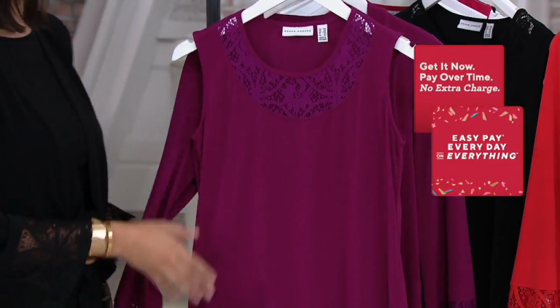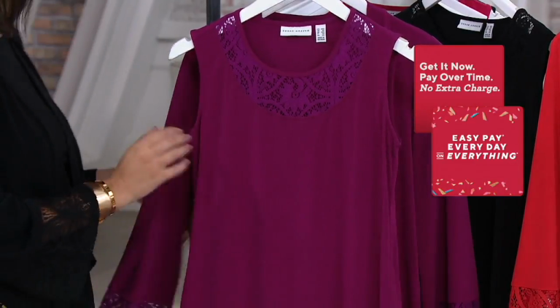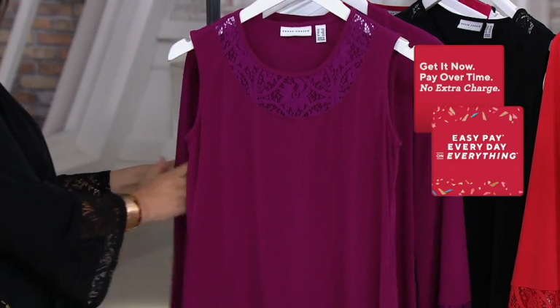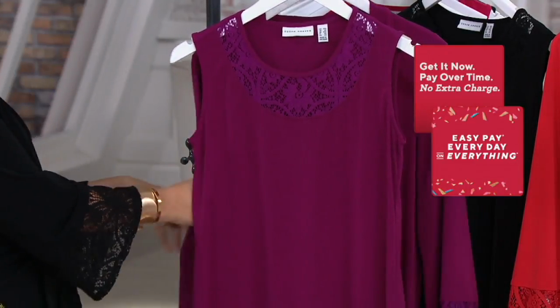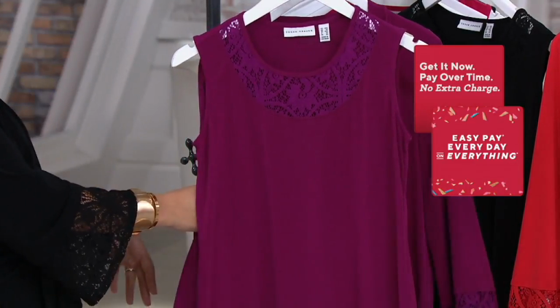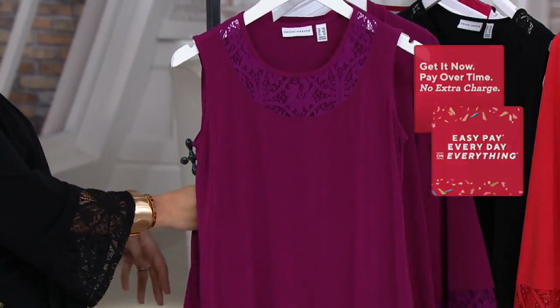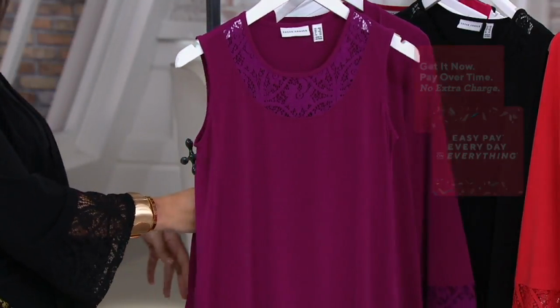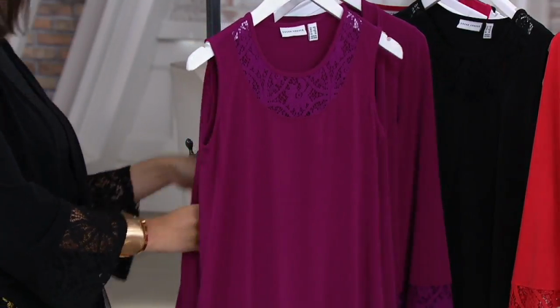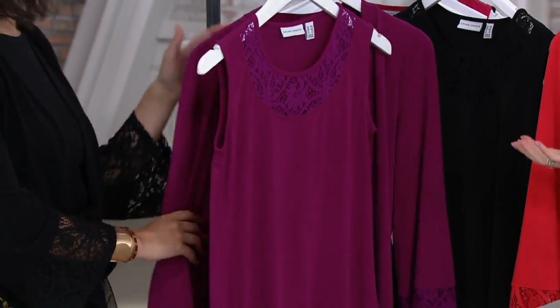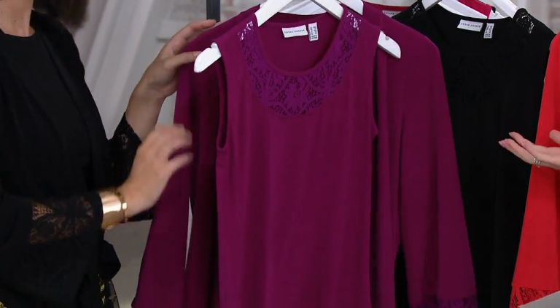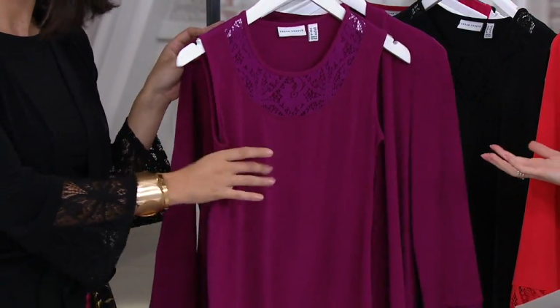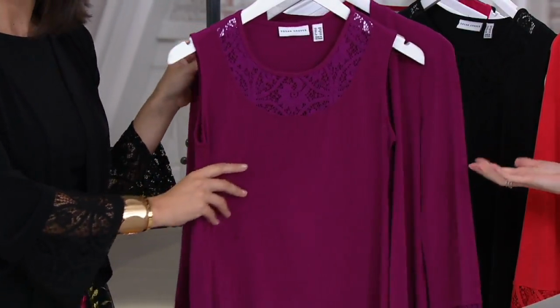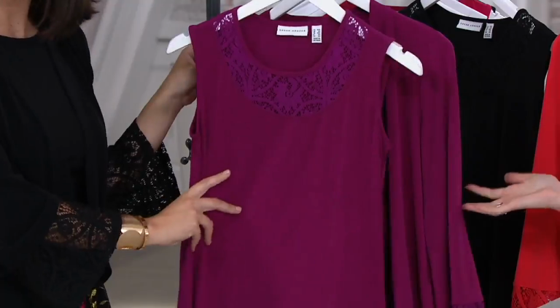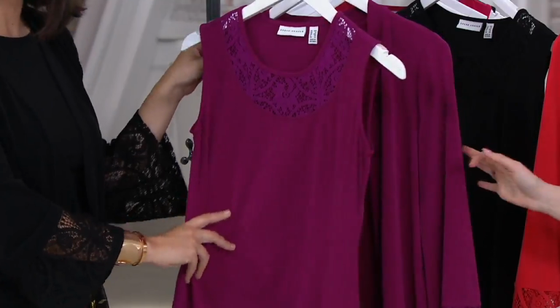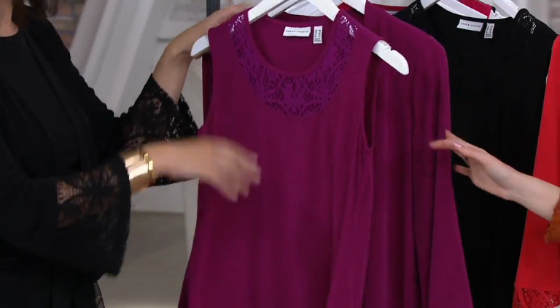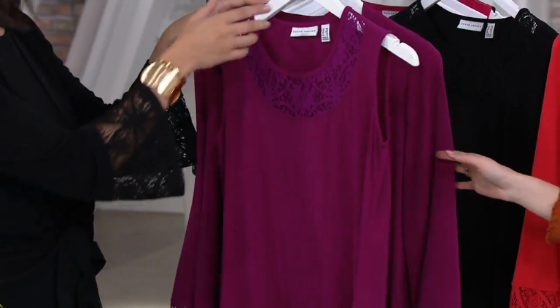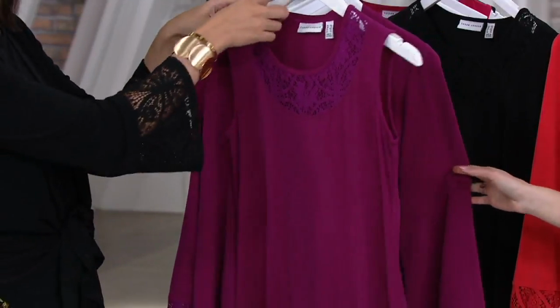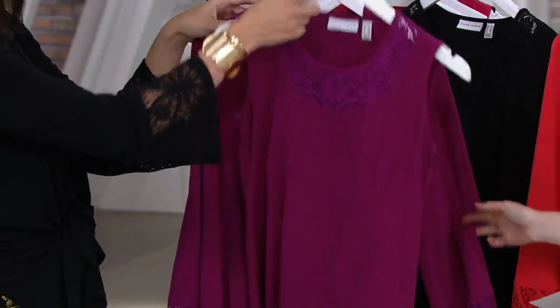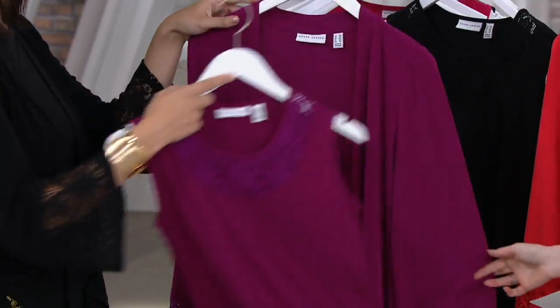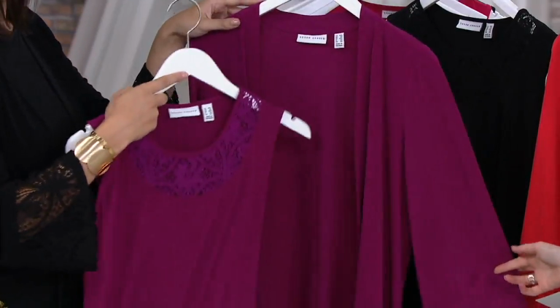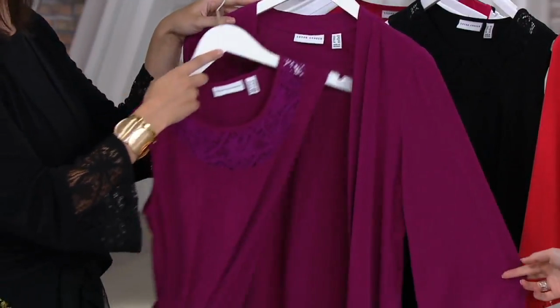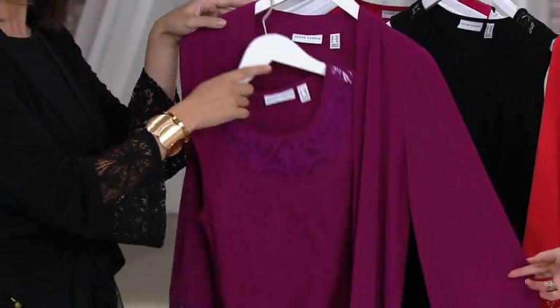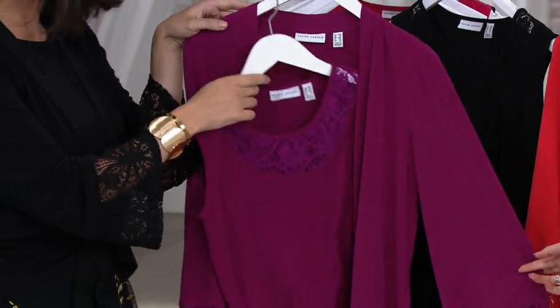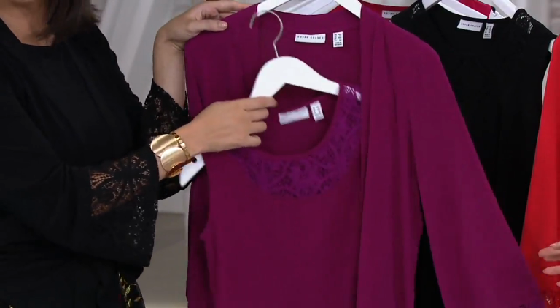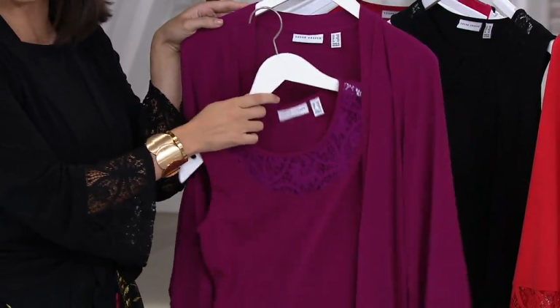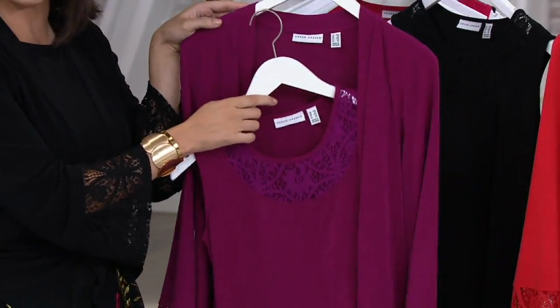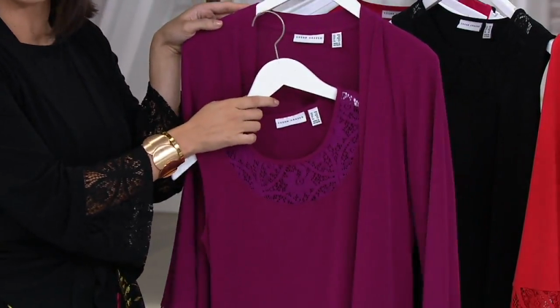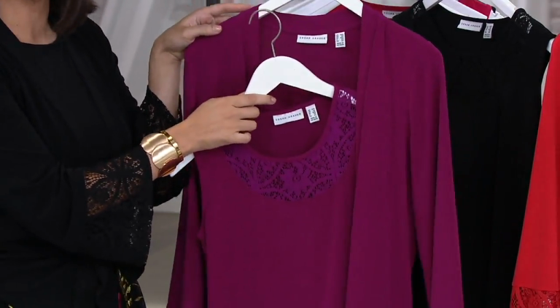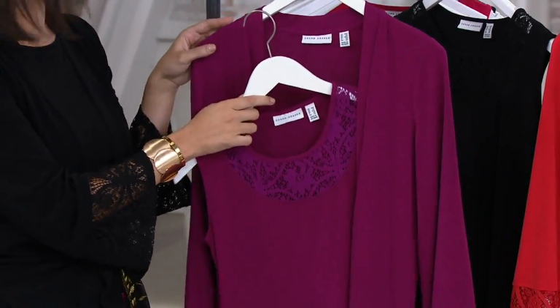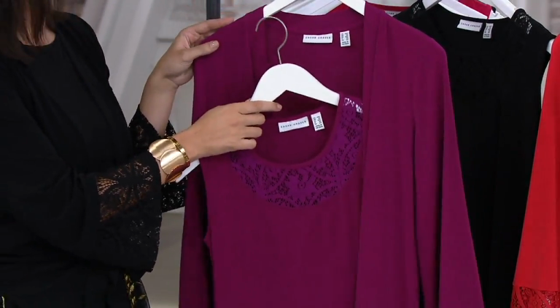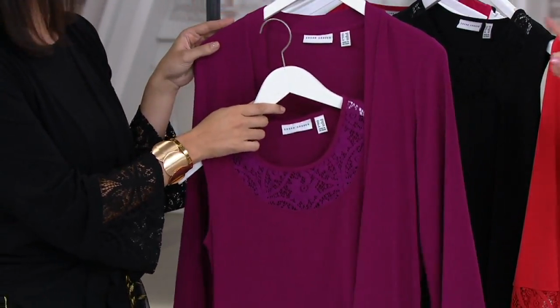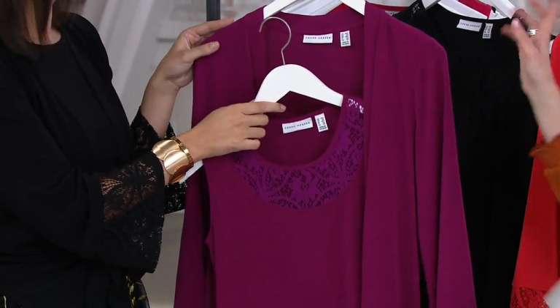And you're getting all this detail, you're getting the liquid knit, and you're getting two full pieces here. Two pieces.